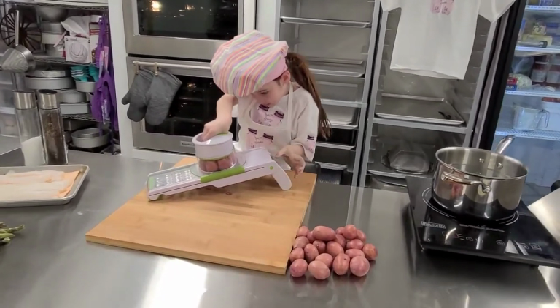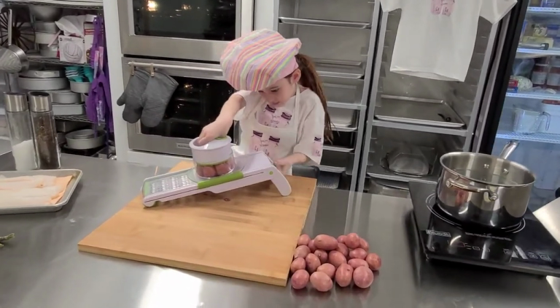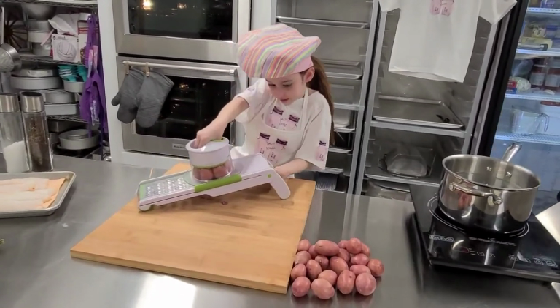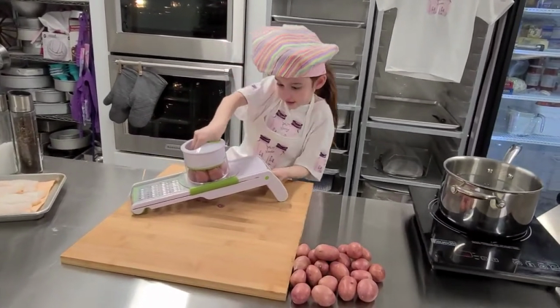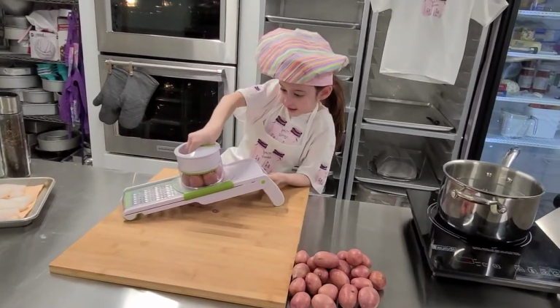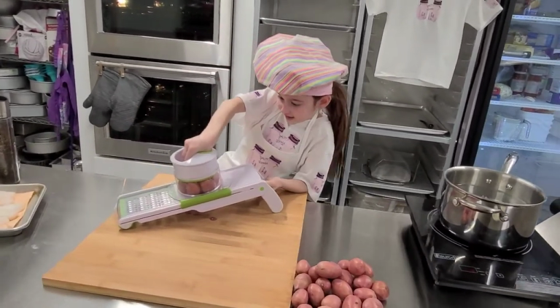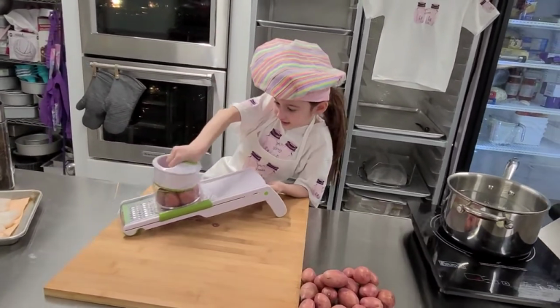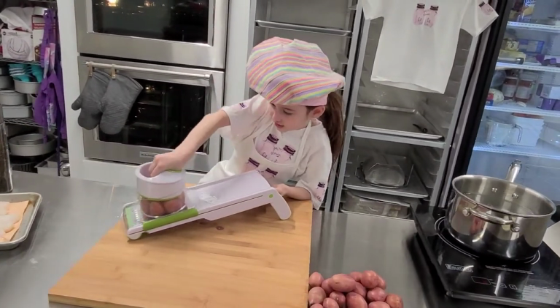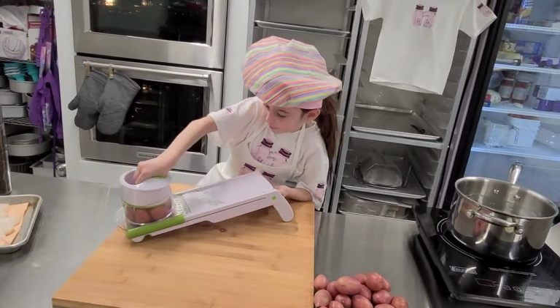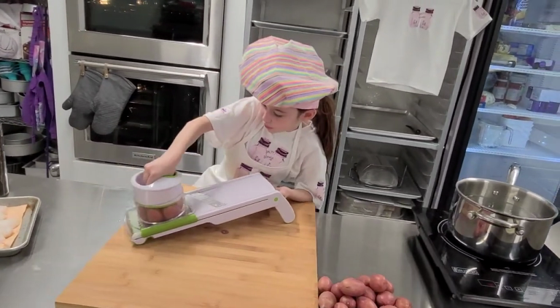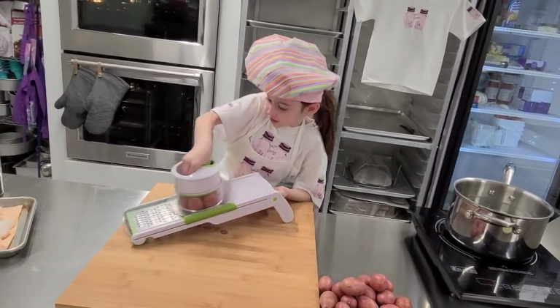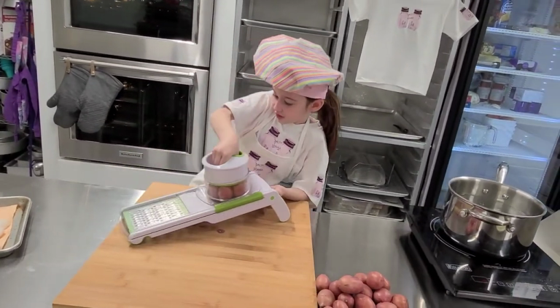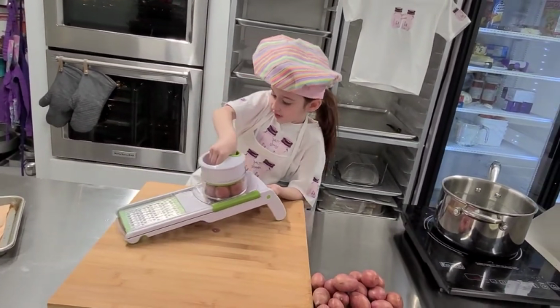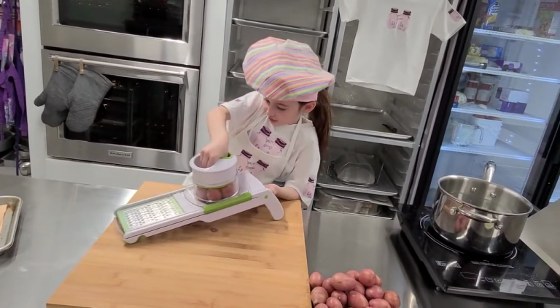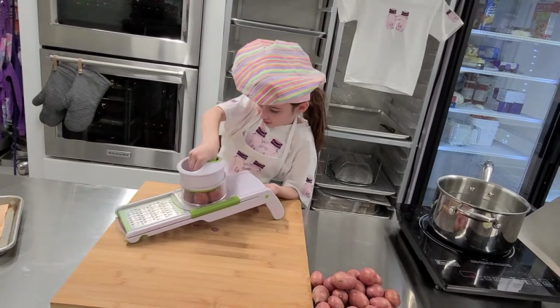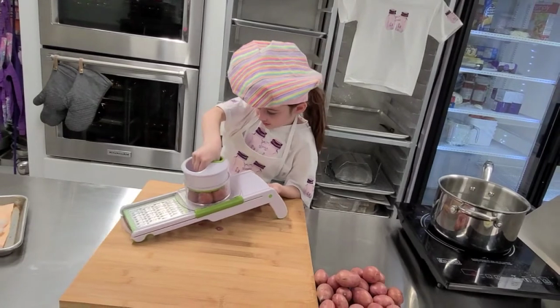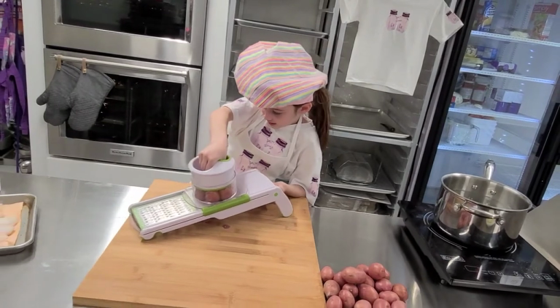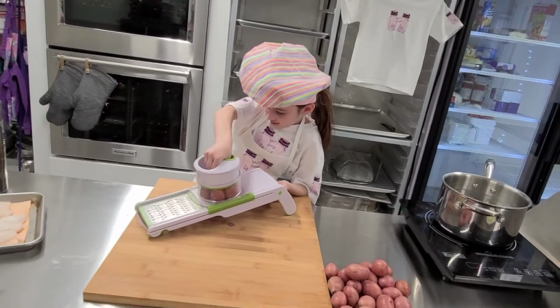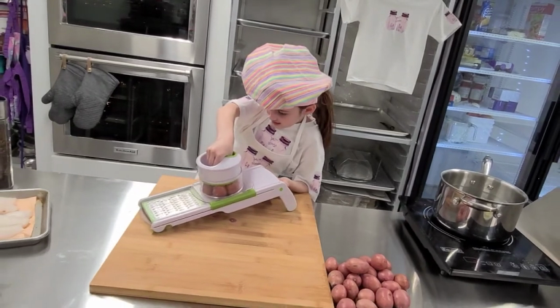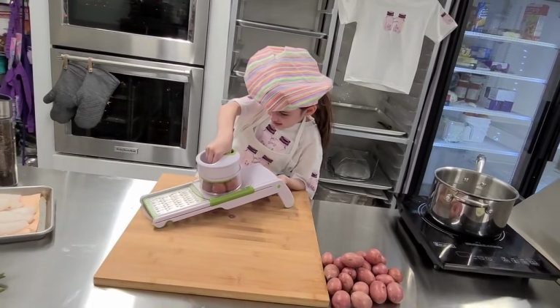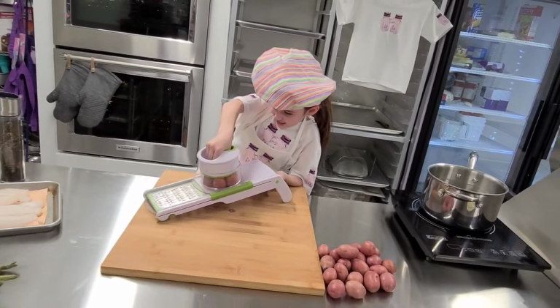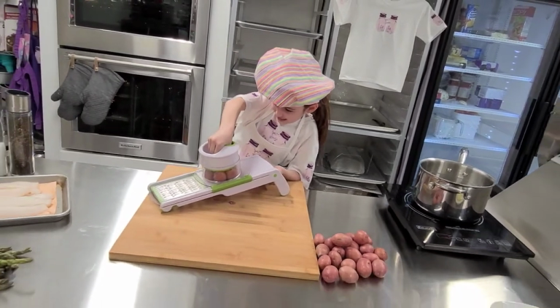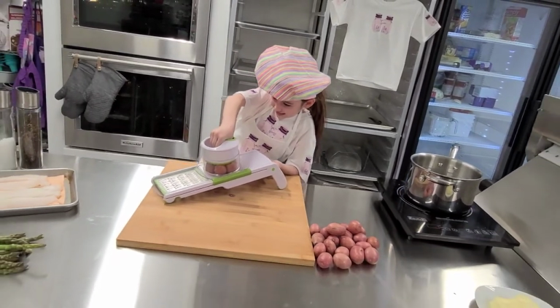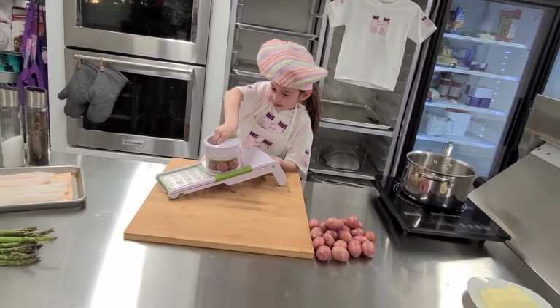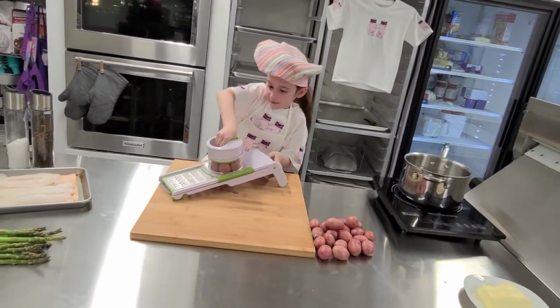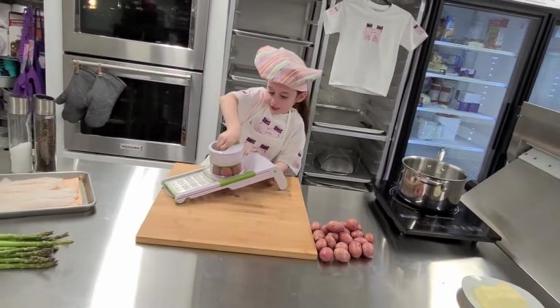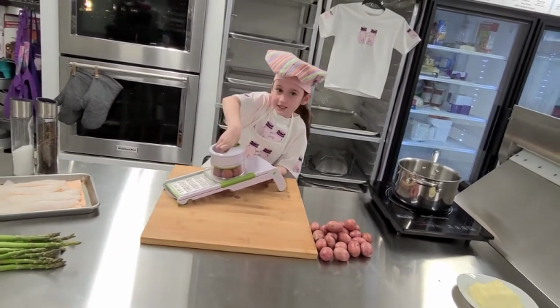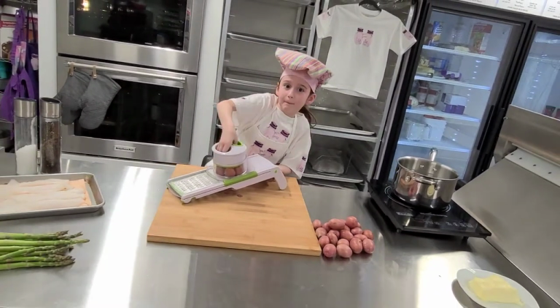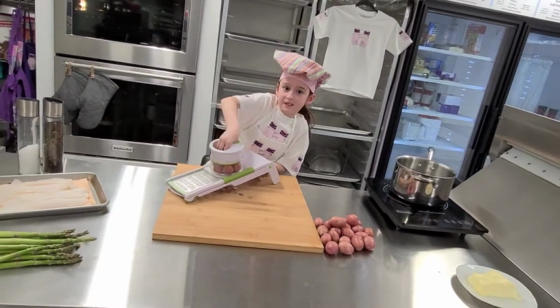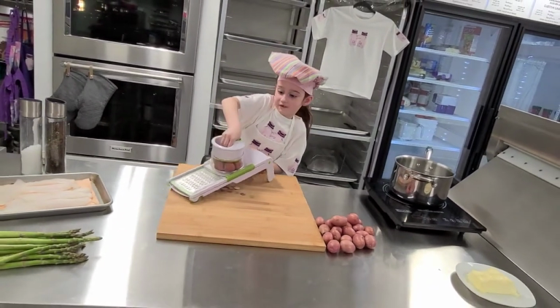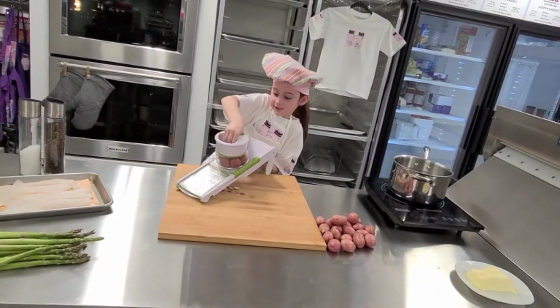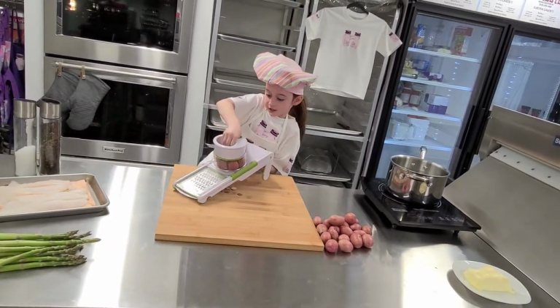So you are going to take it like this and start pushing as hard as you can to get nice thin slices — and there's your potato slice.